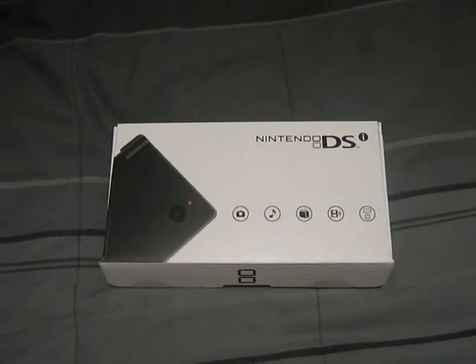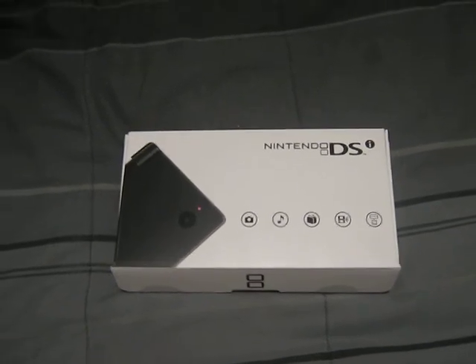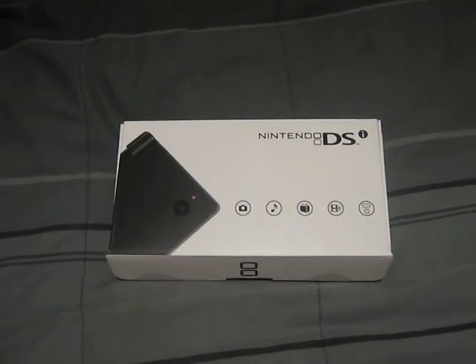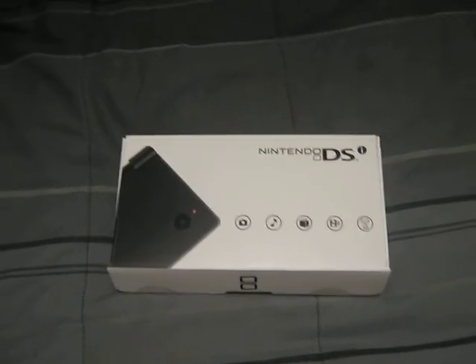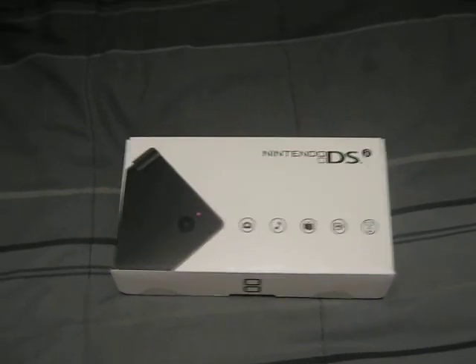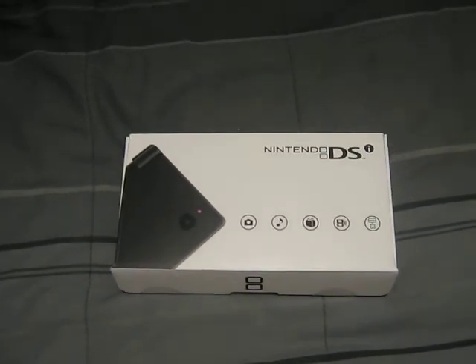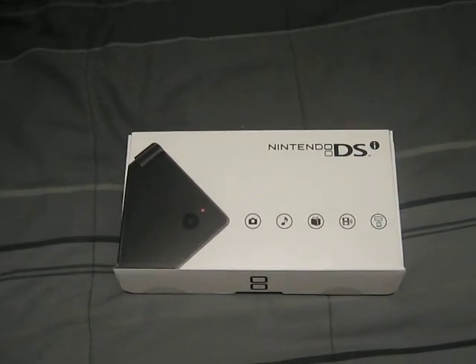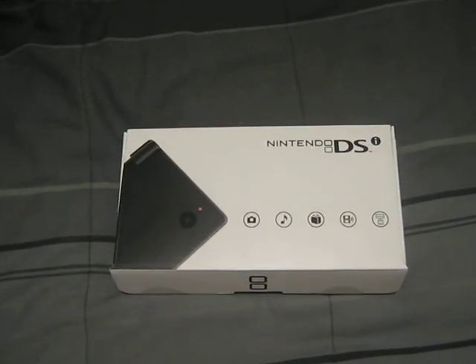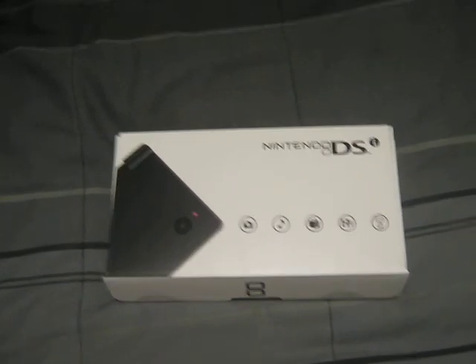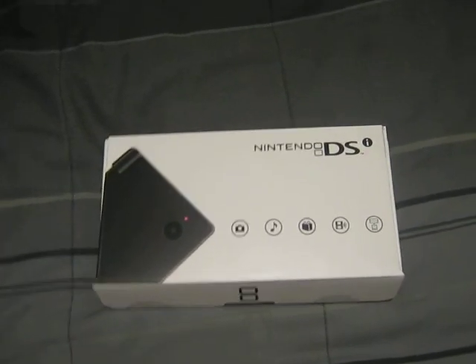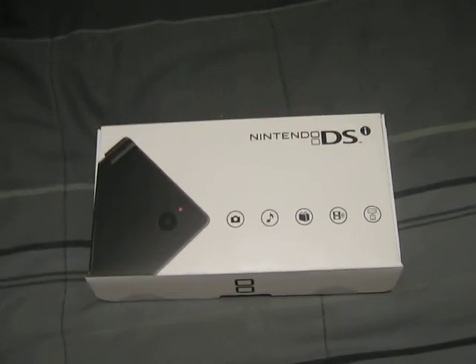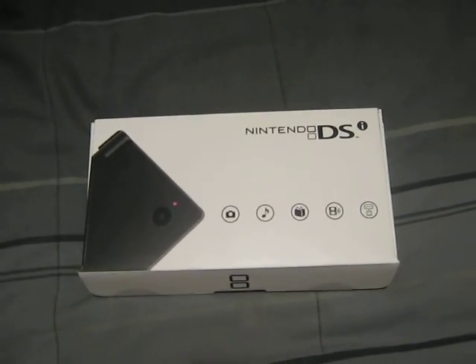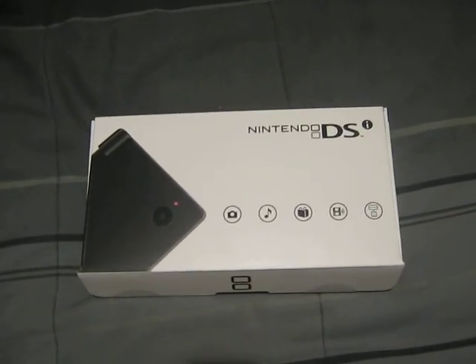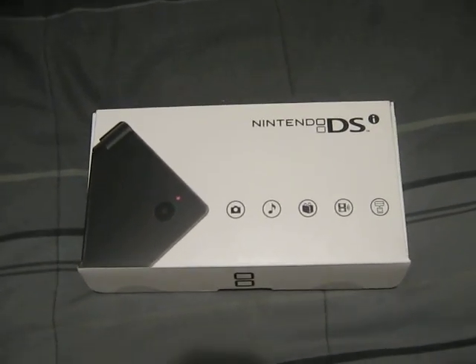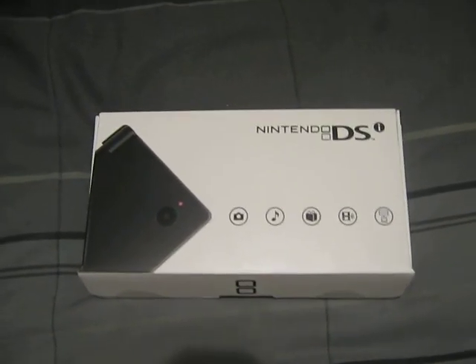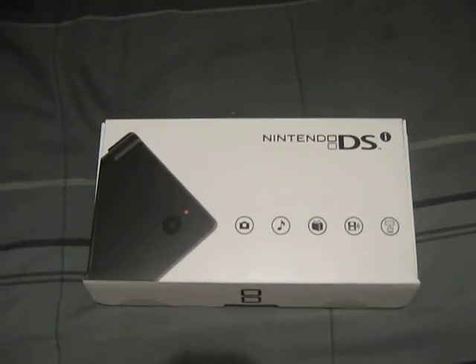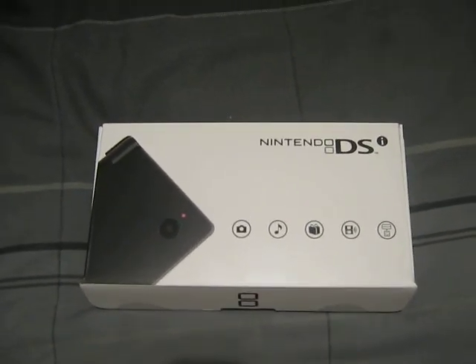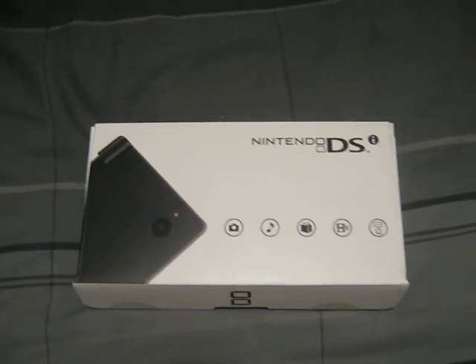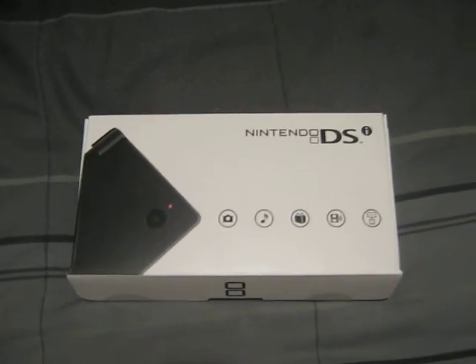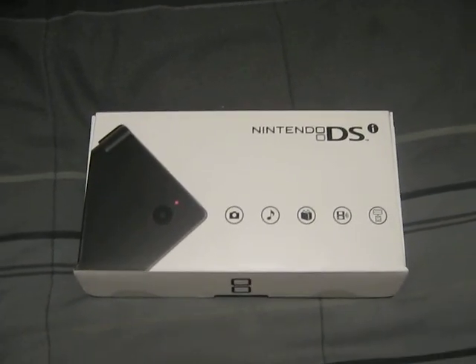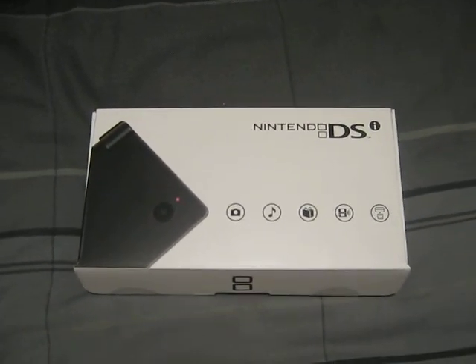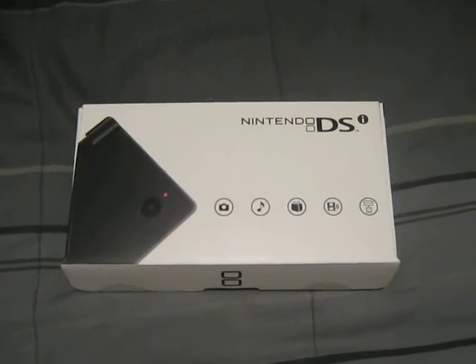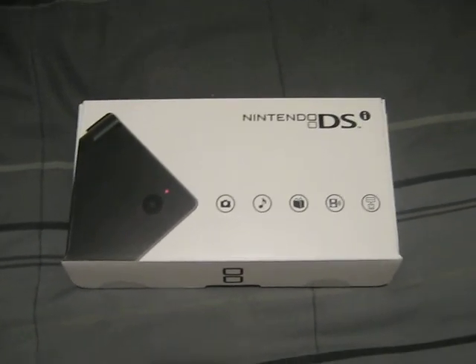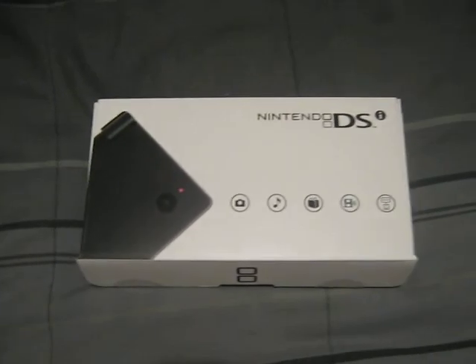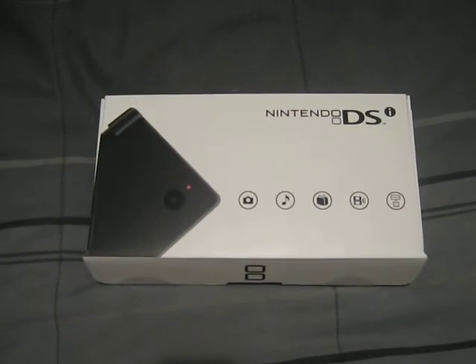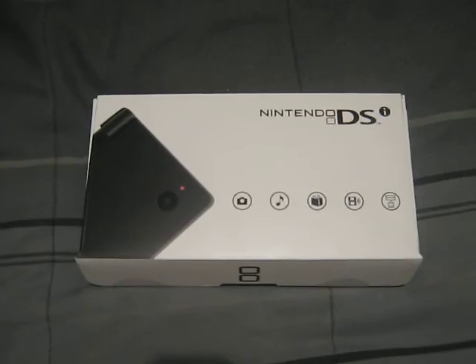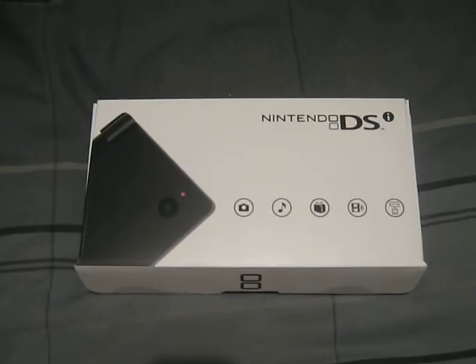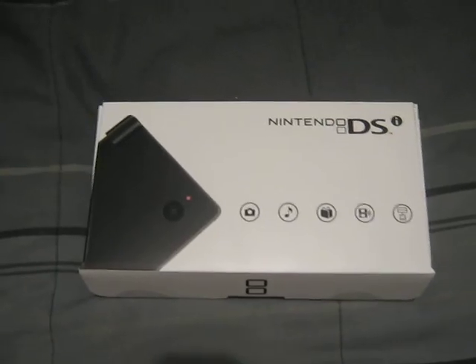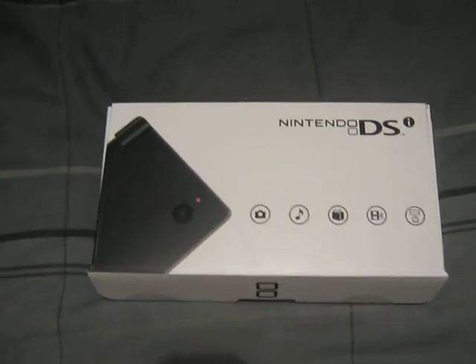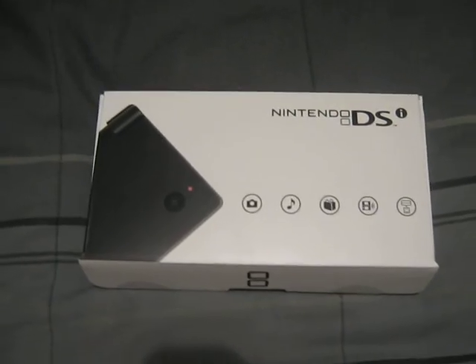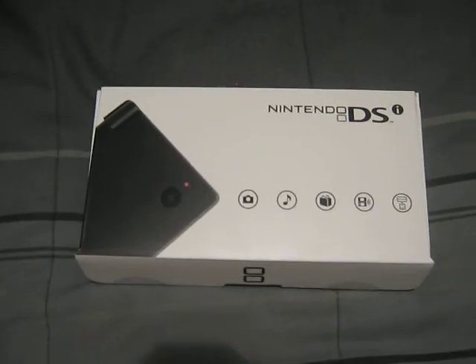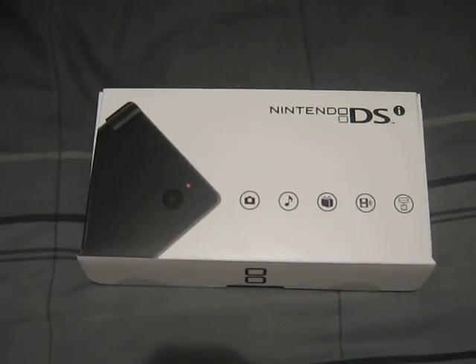What's up everybody from YouTube? You see what I have finally got? I finally got the Nintendo DSi. Finally.